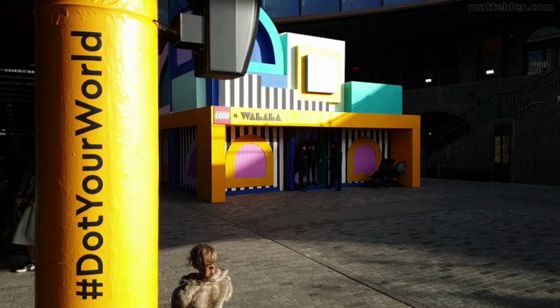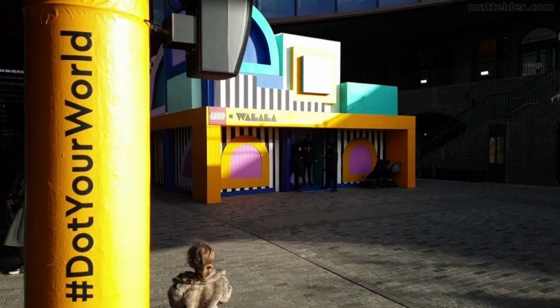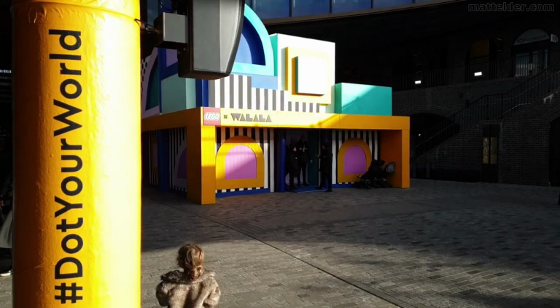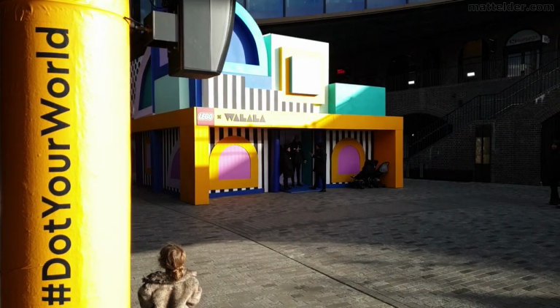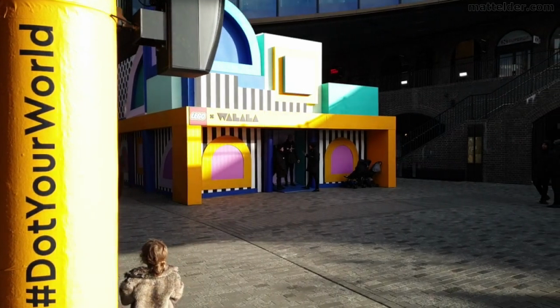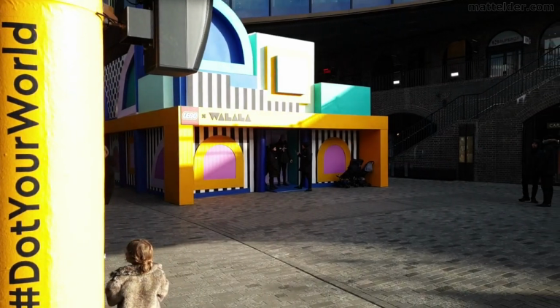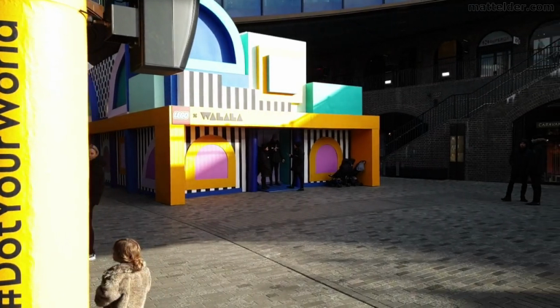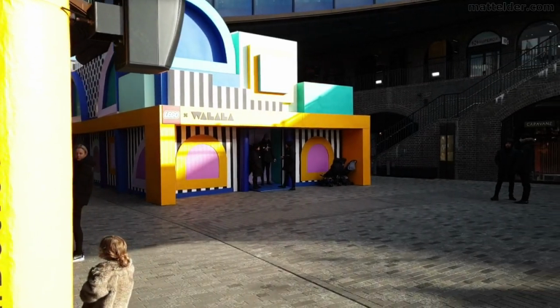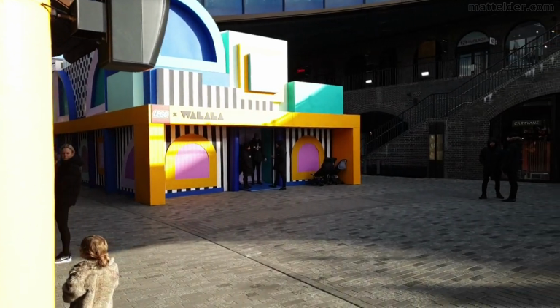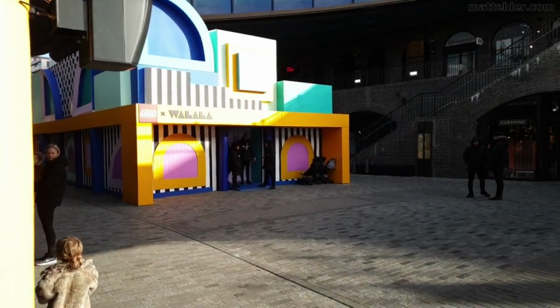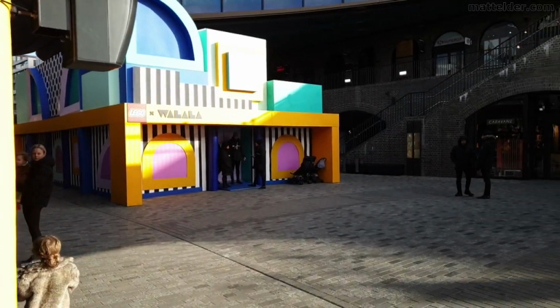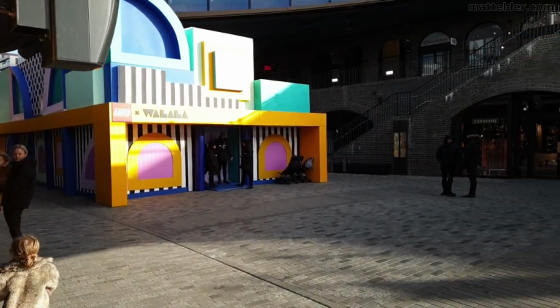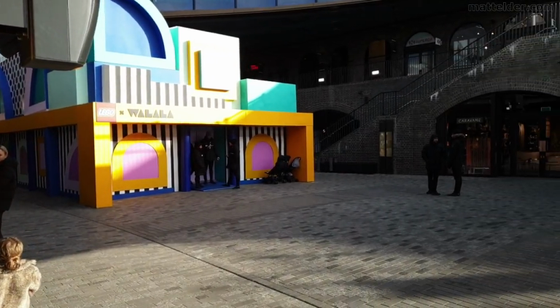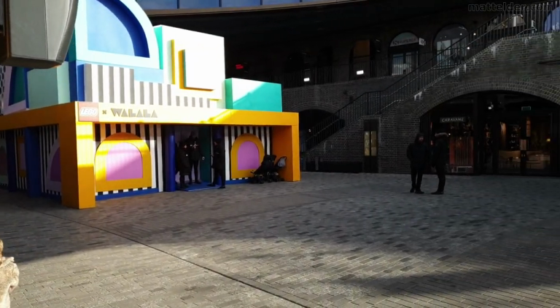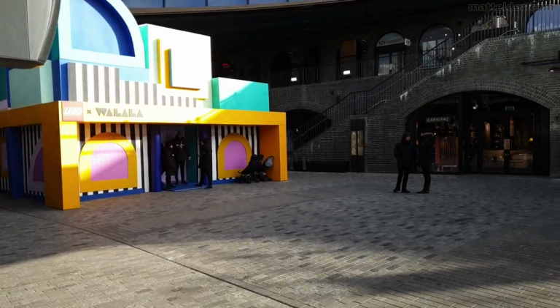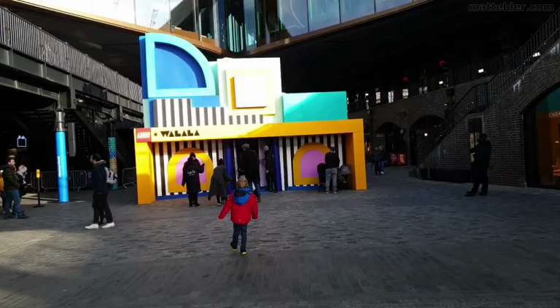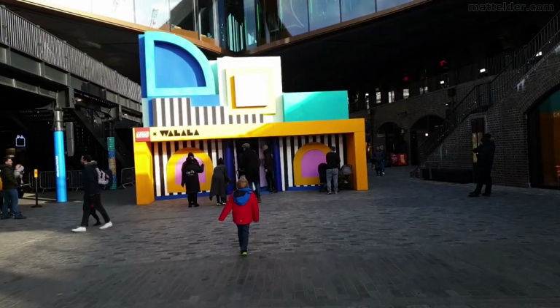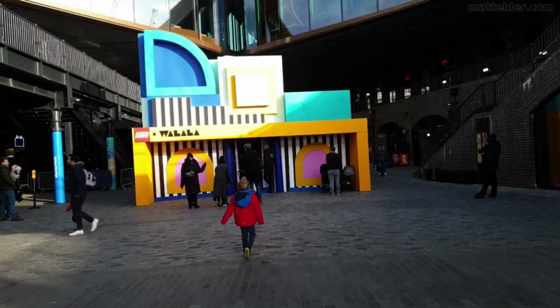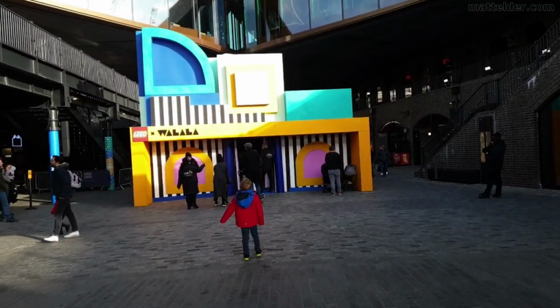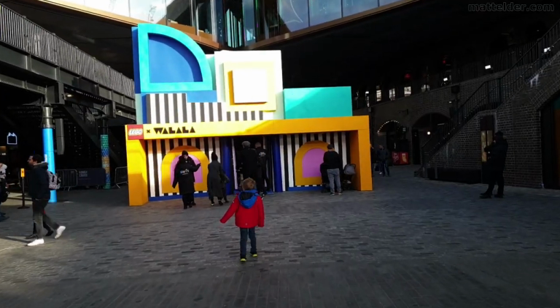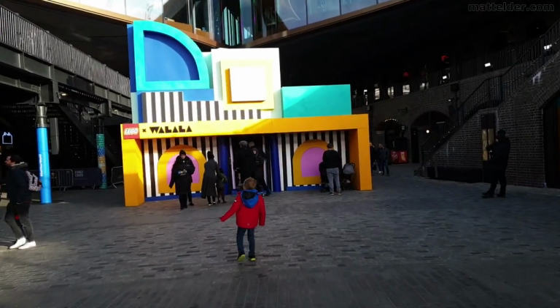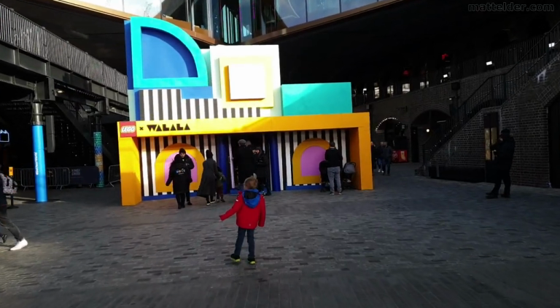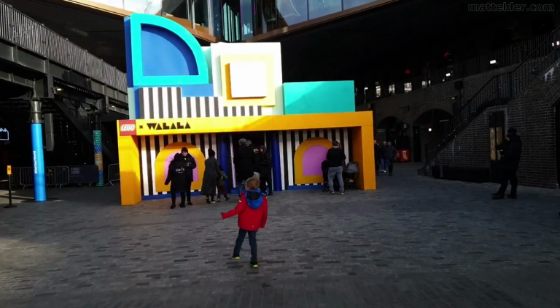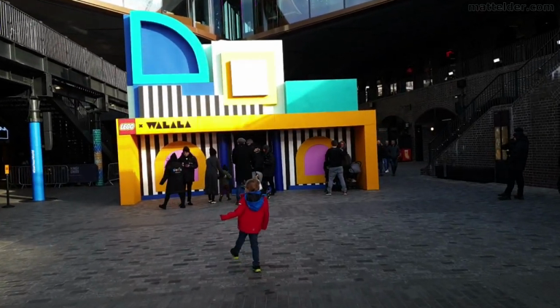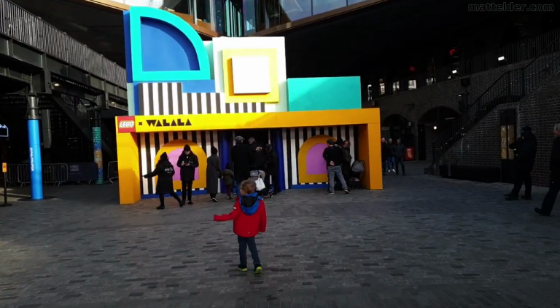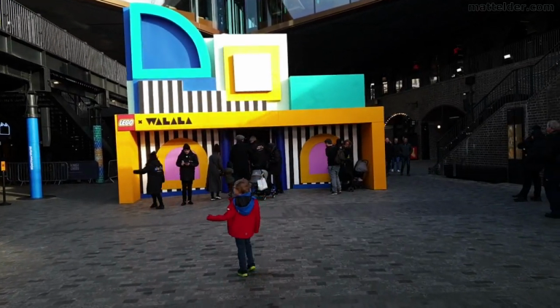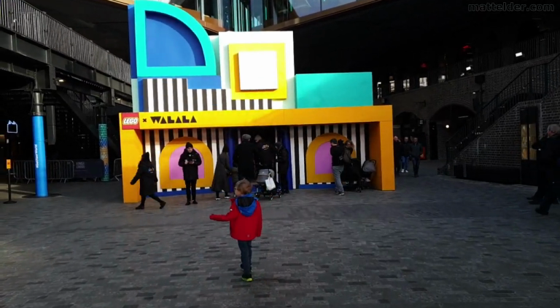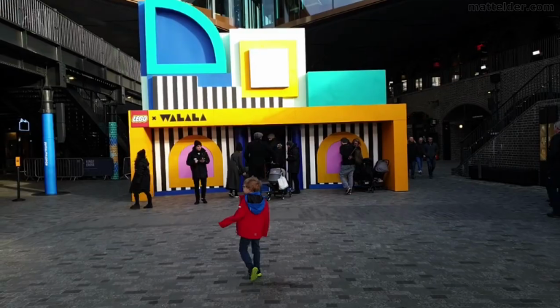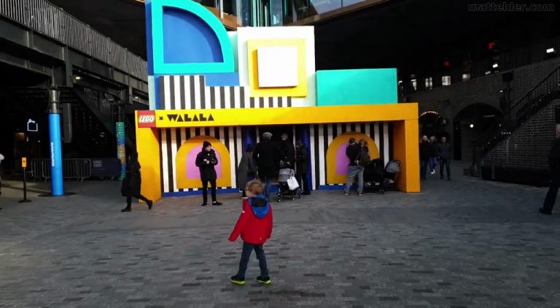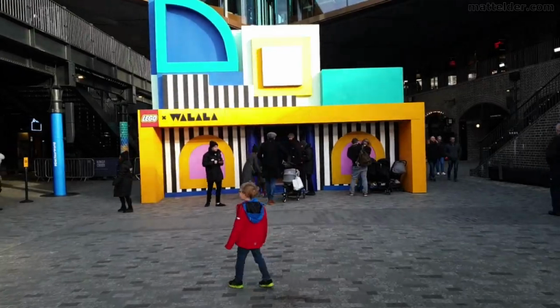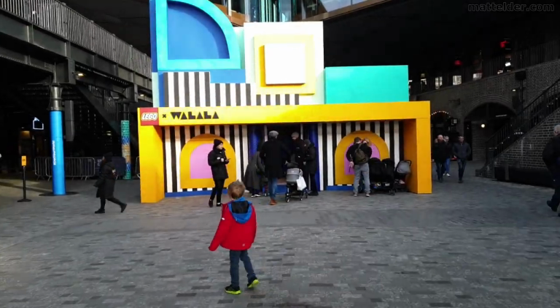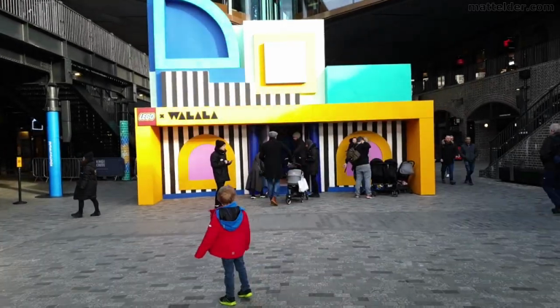G'day everyone, Matt Elder of MattElder.com here and in this video we are going to do a full walkthrough tour of LEGO's House of Dots.